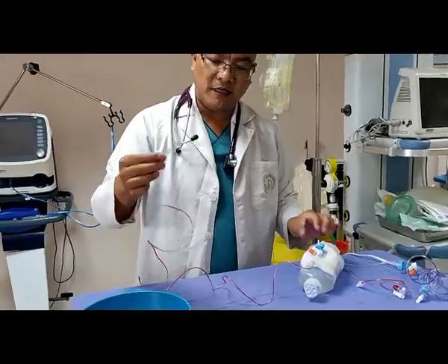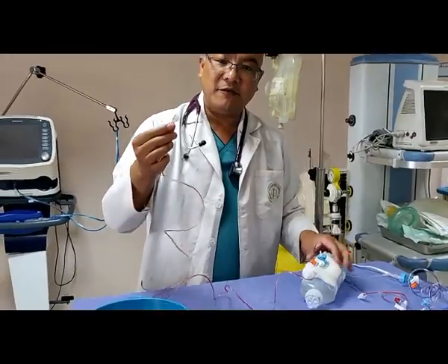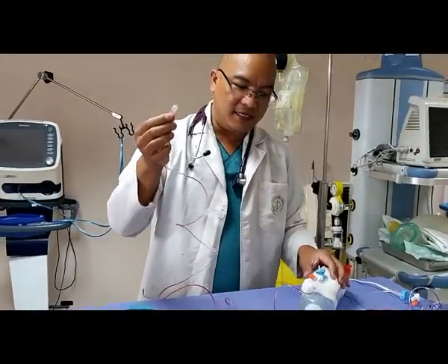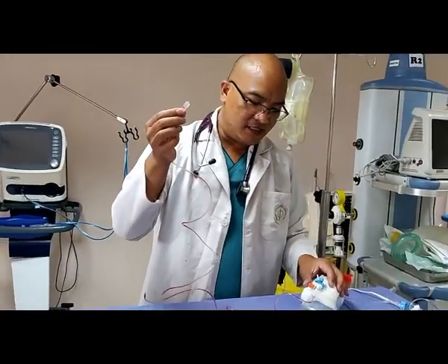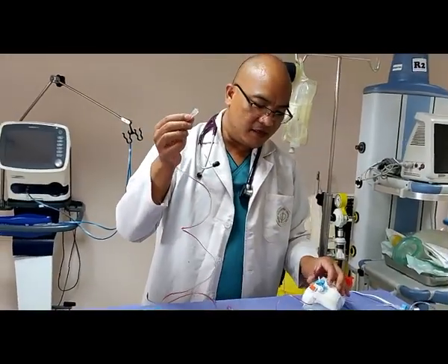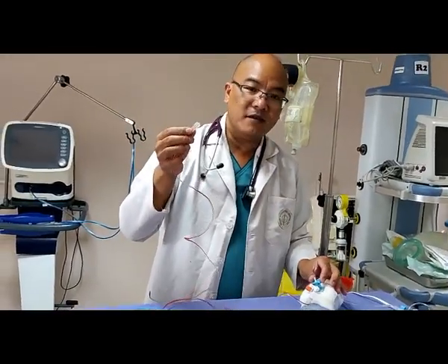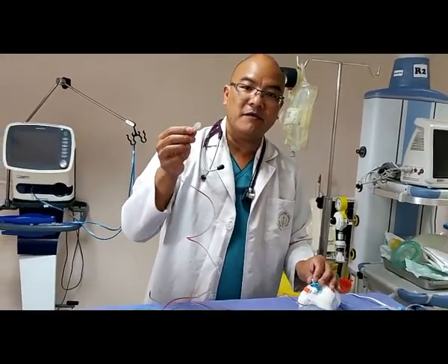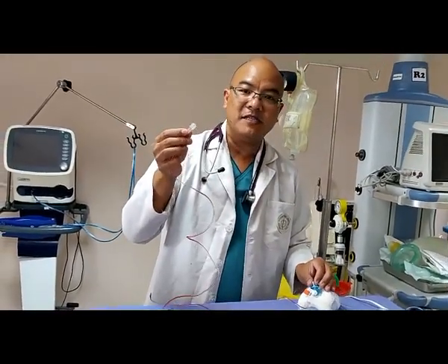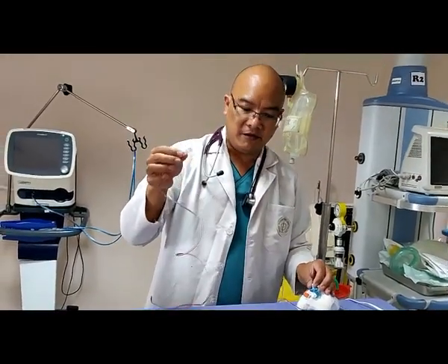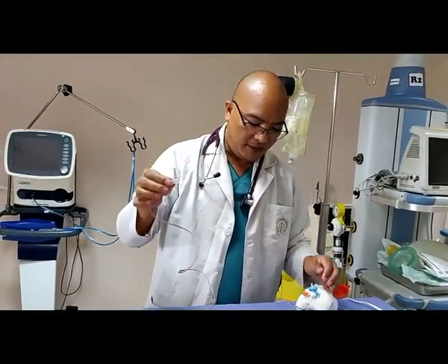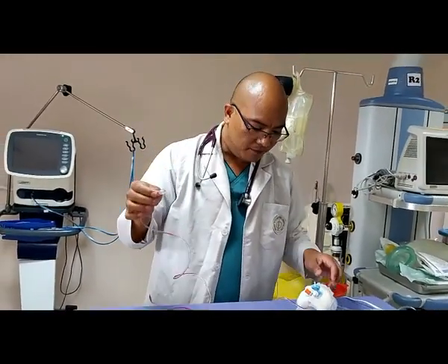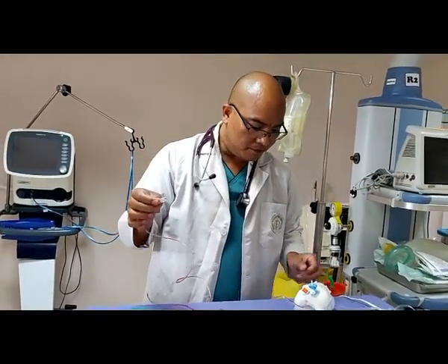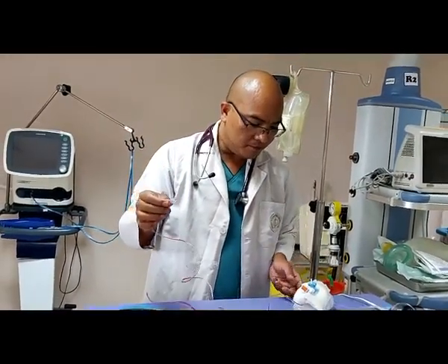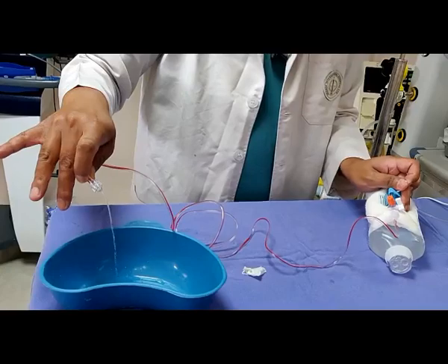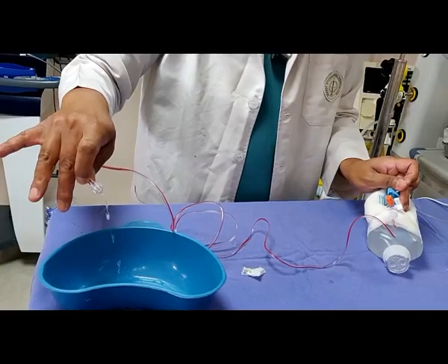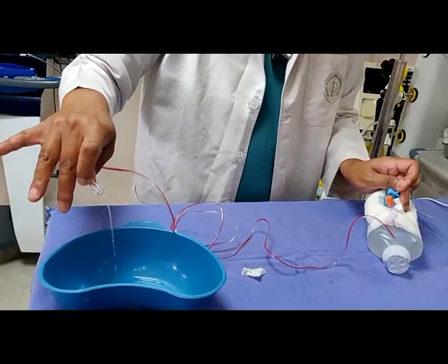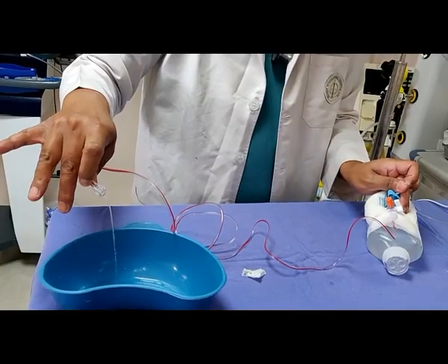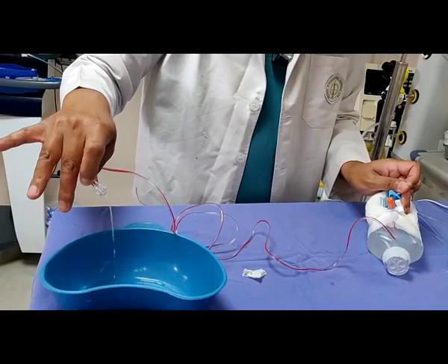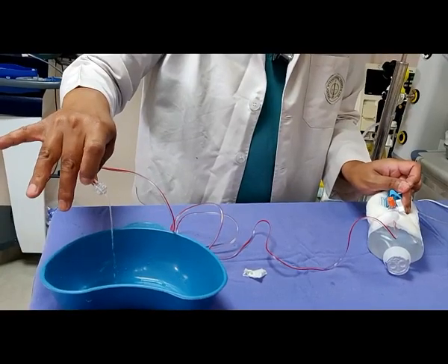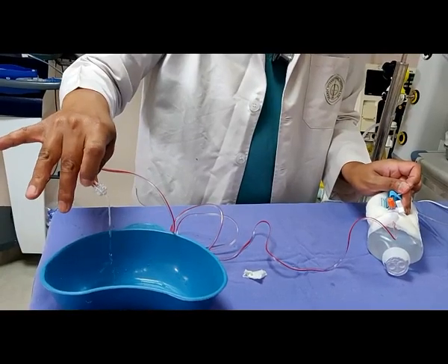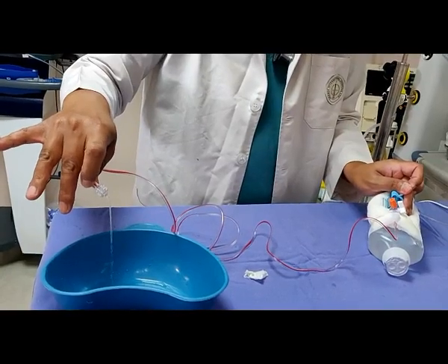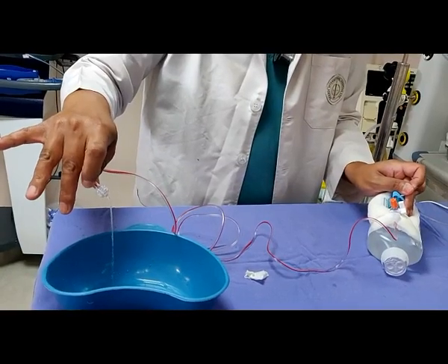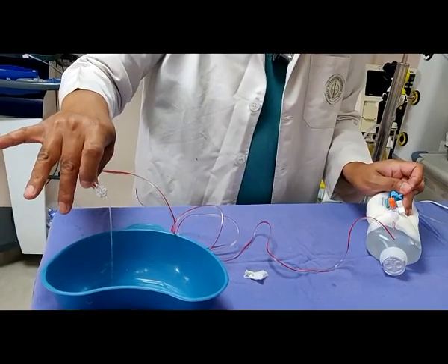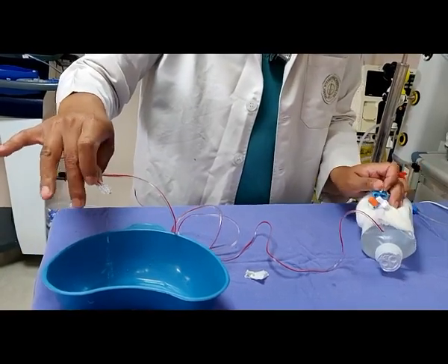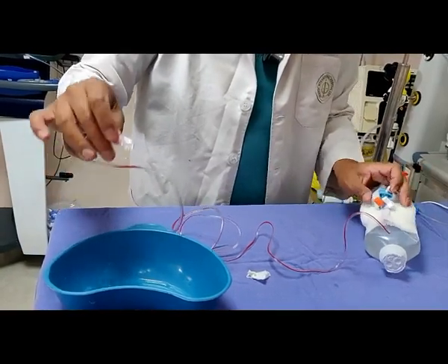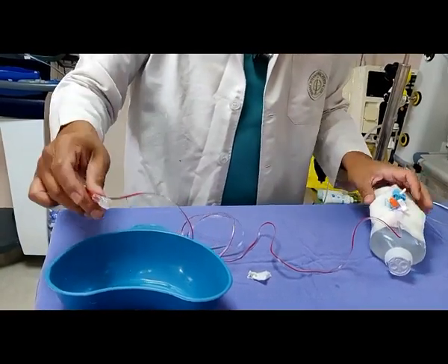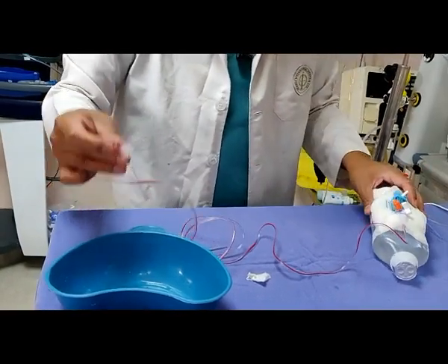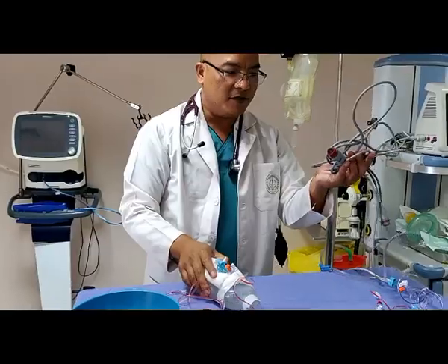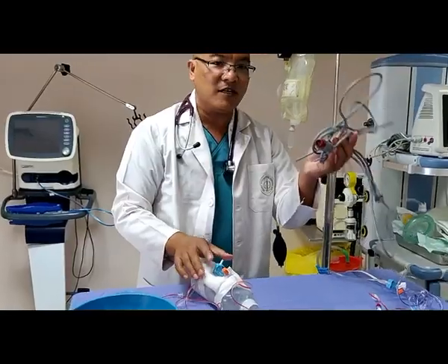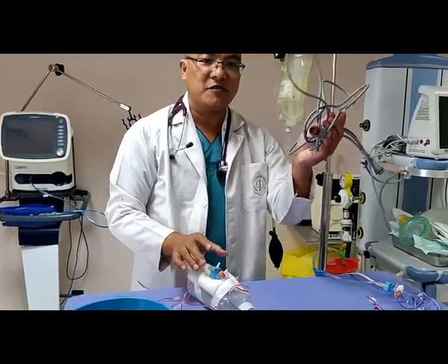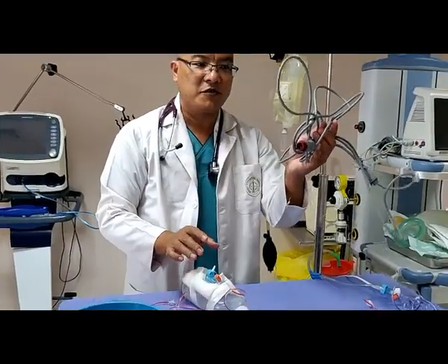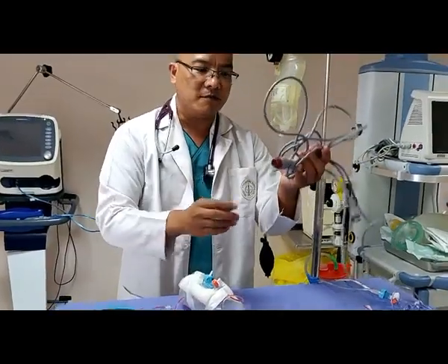We have to release the air, and then we have to use the transducer.